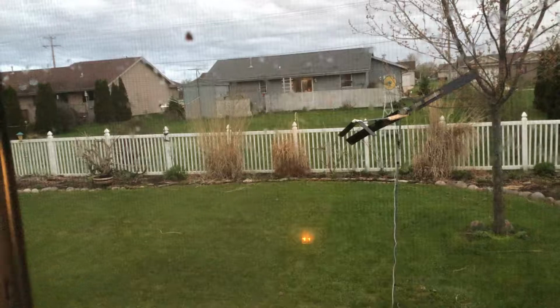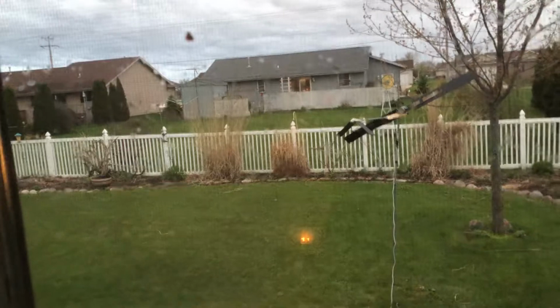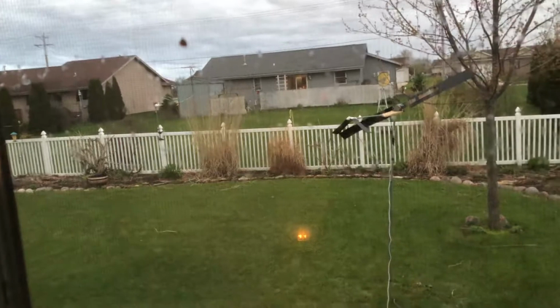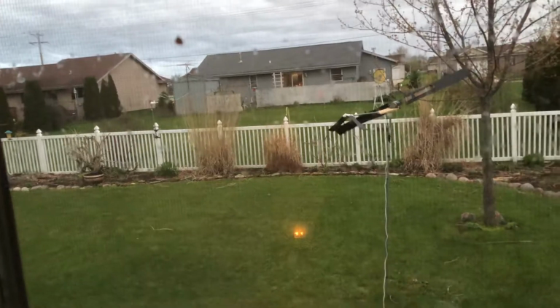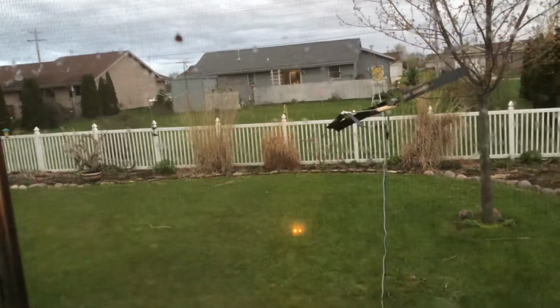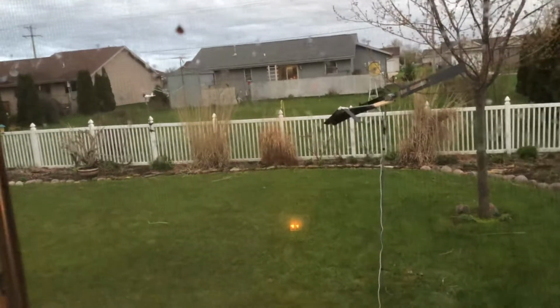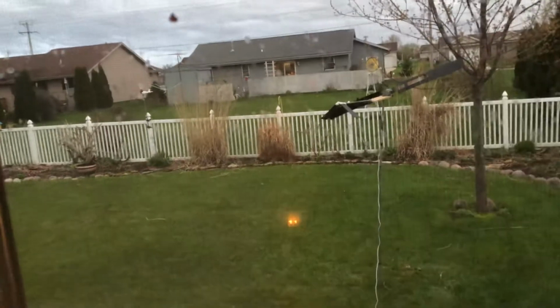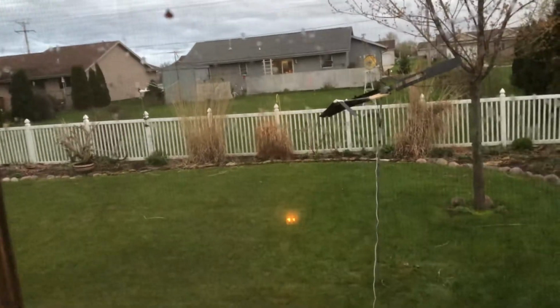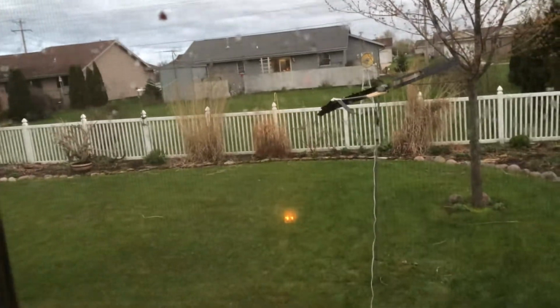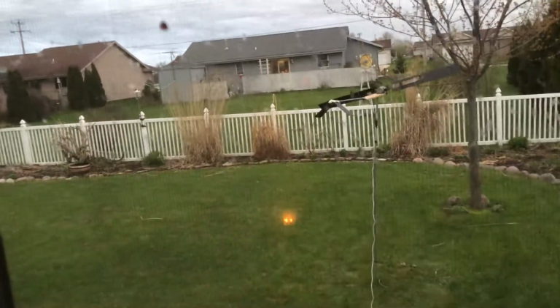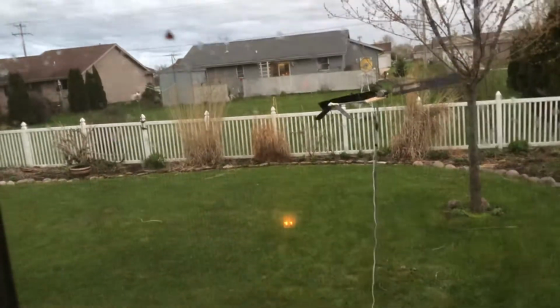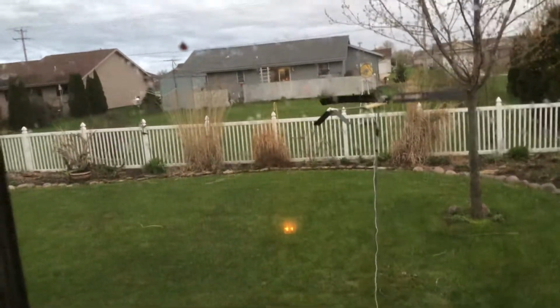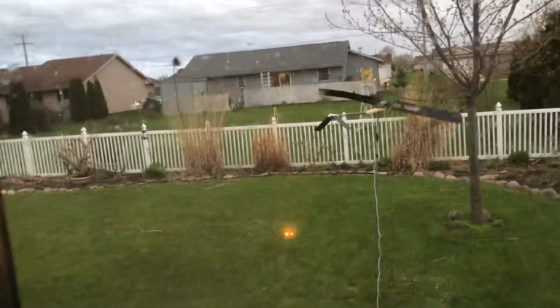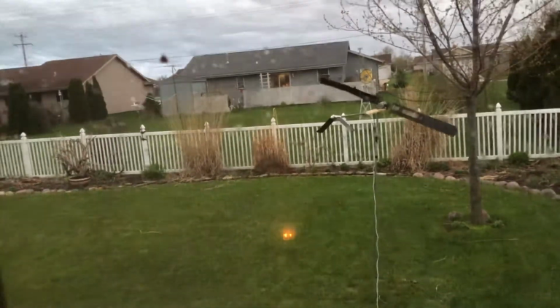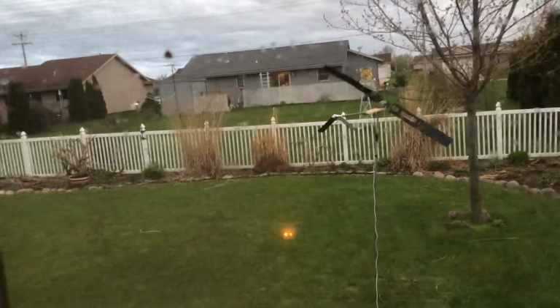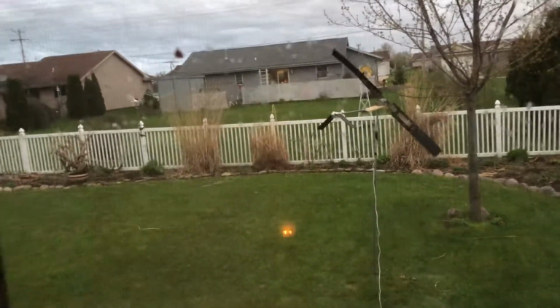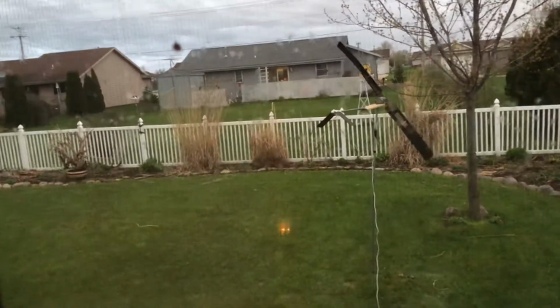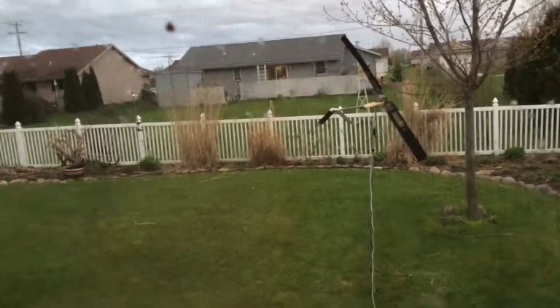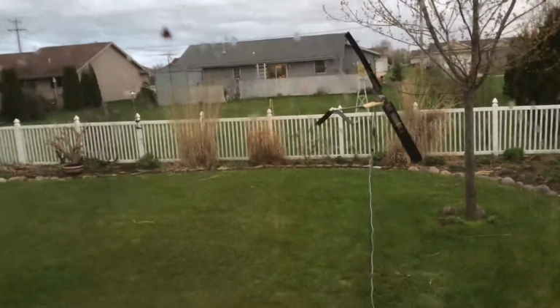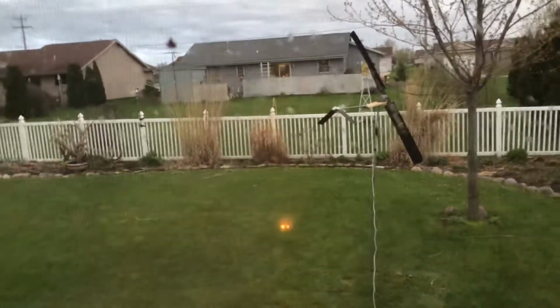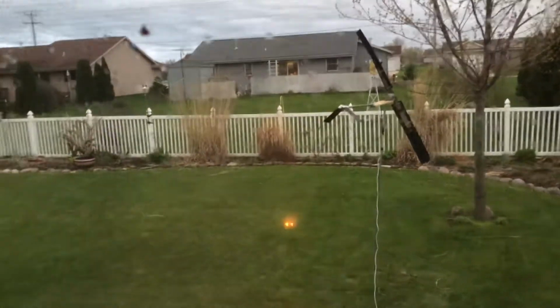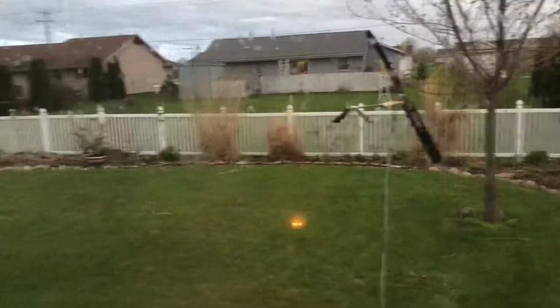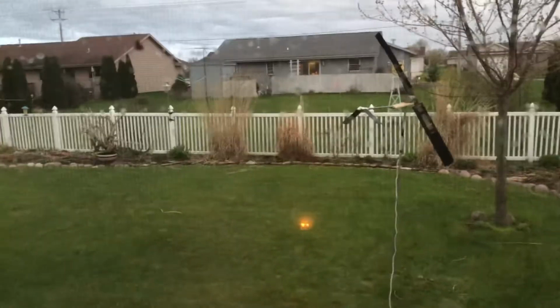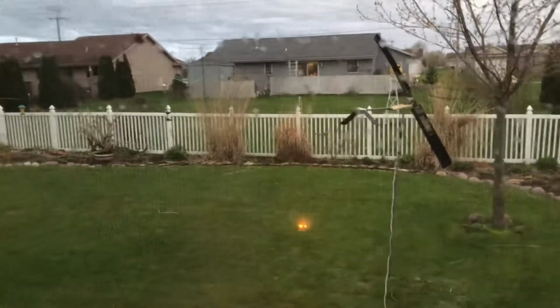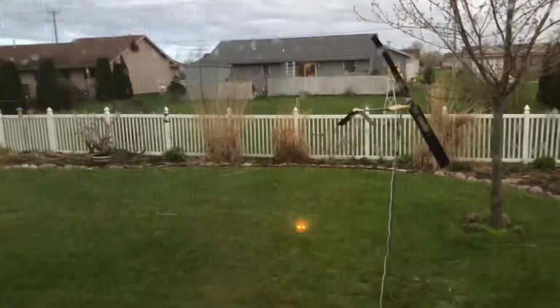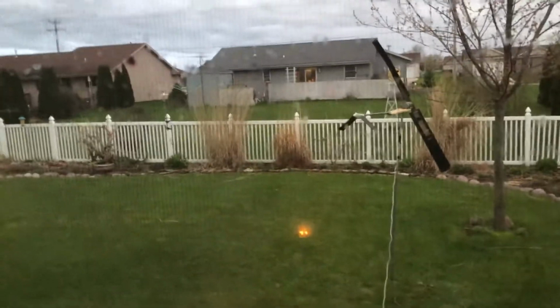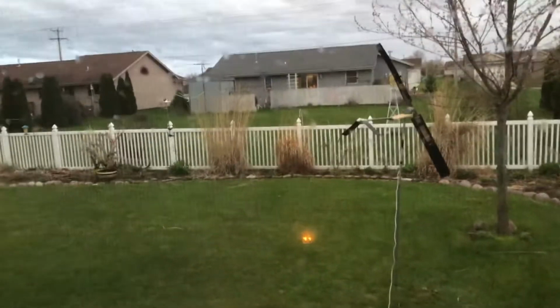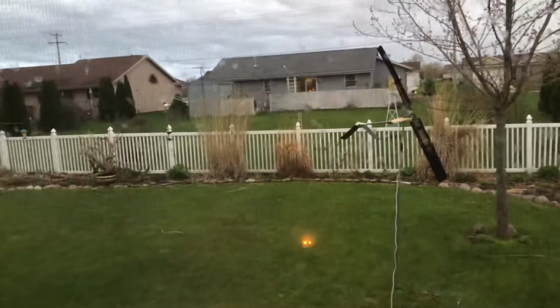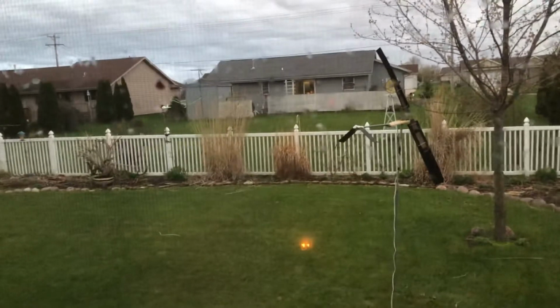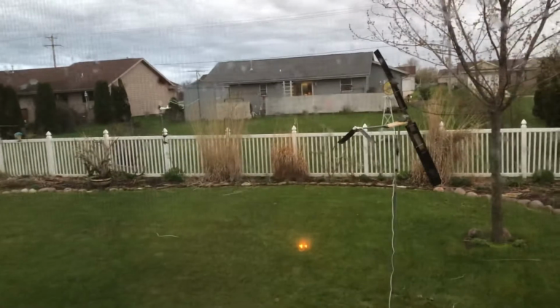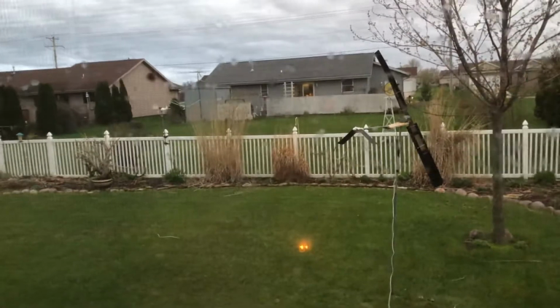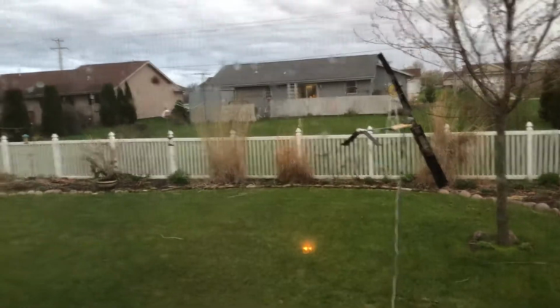Hey guys, welcome back. I'm just doing a little update on my own personal side projects, but if you guys are interested in that kind of stuff, let me know.